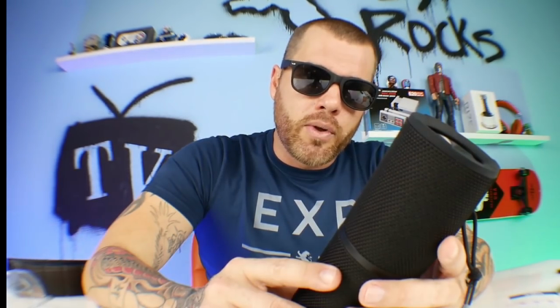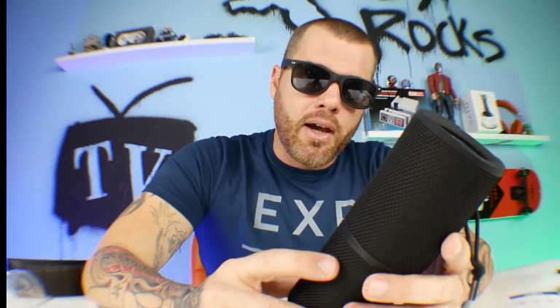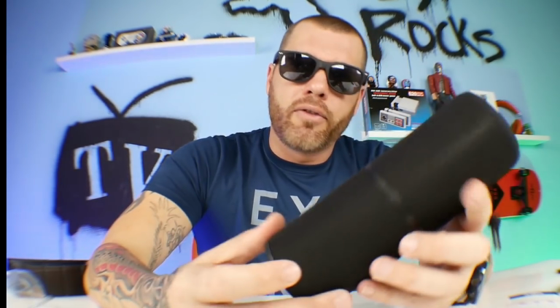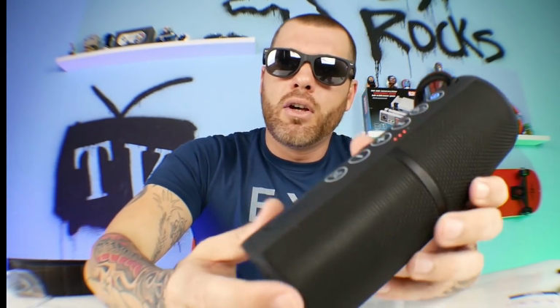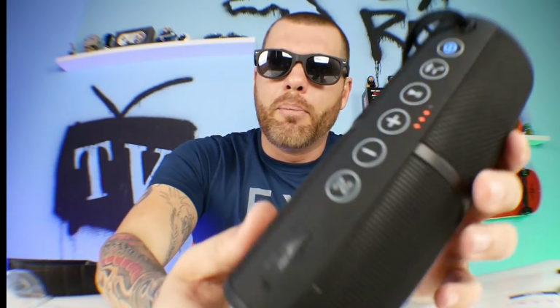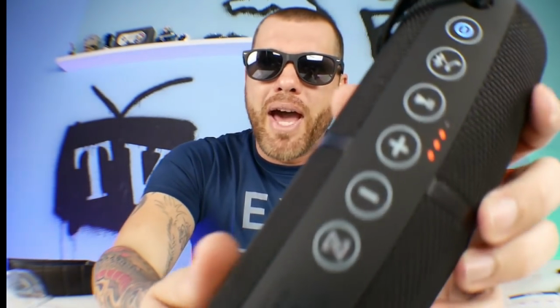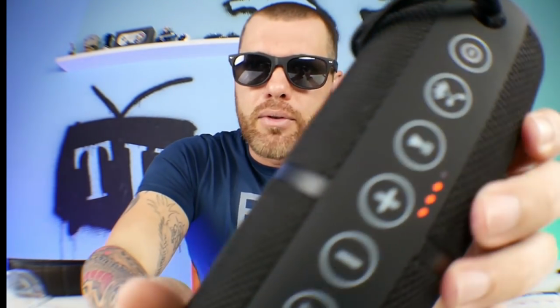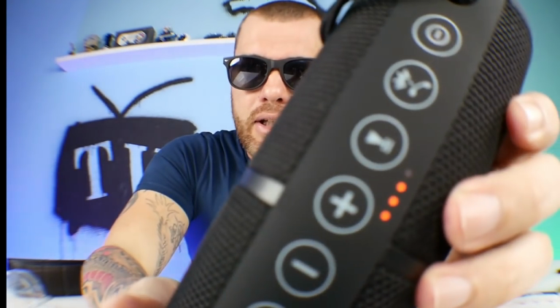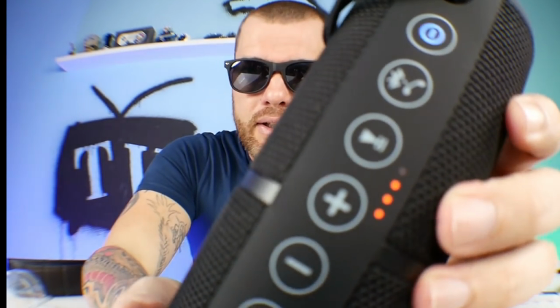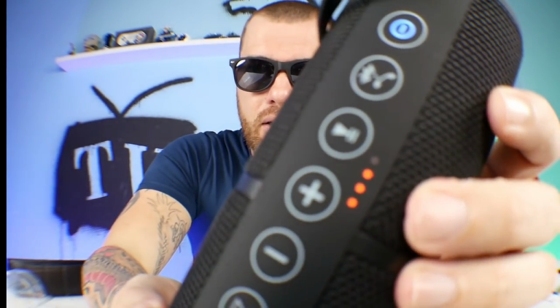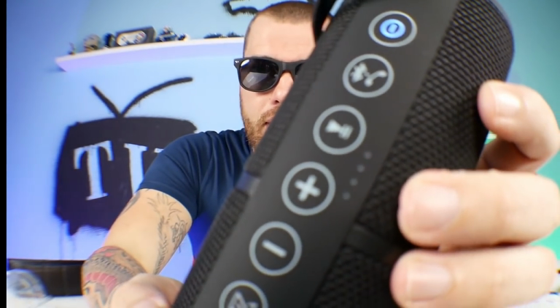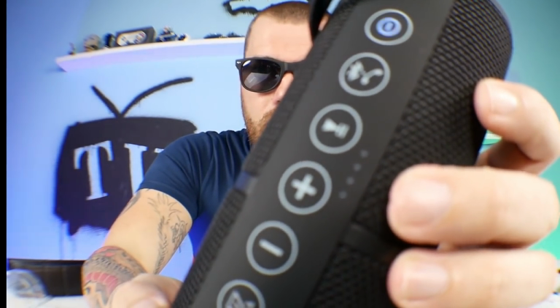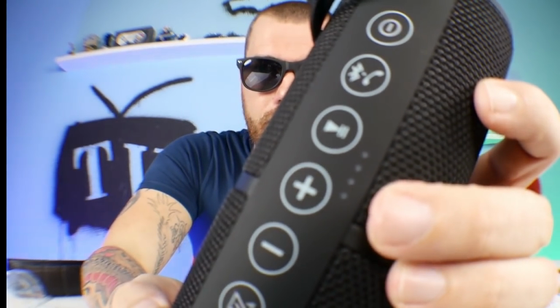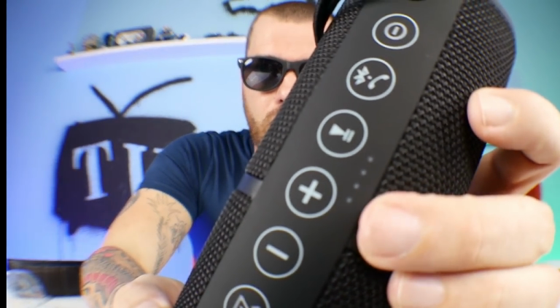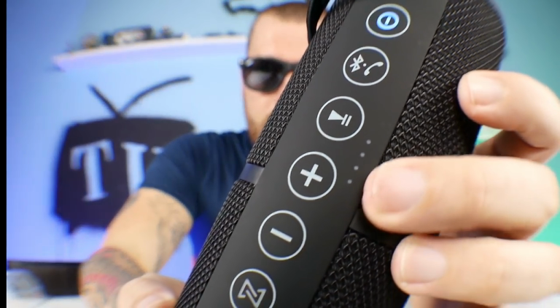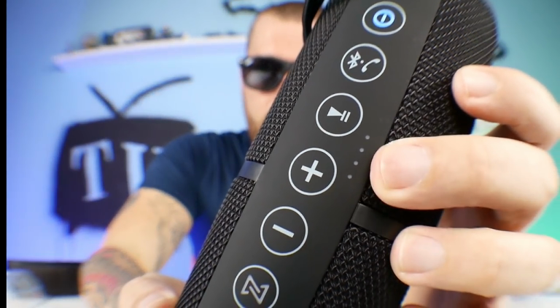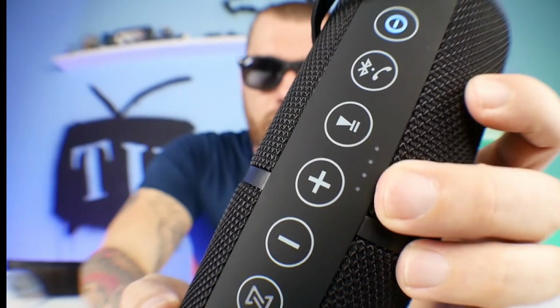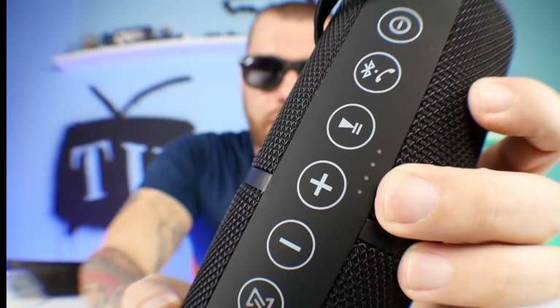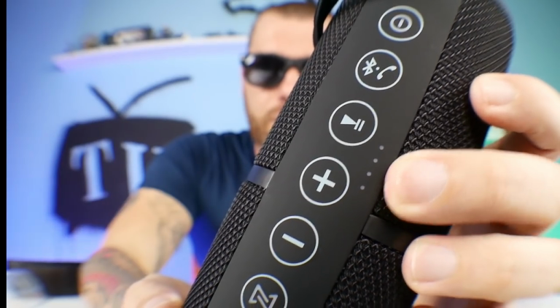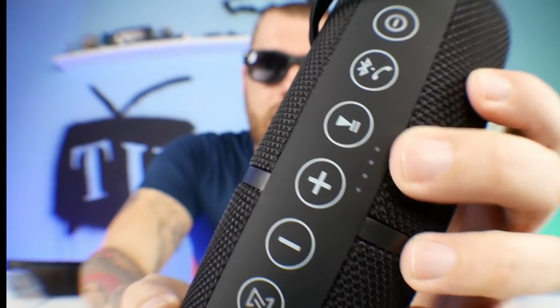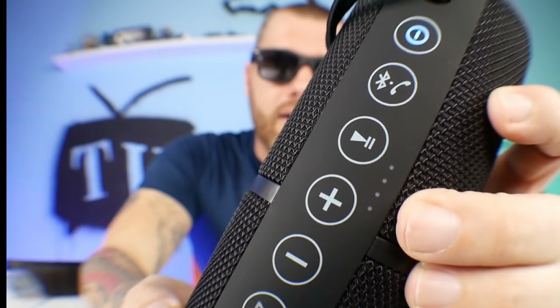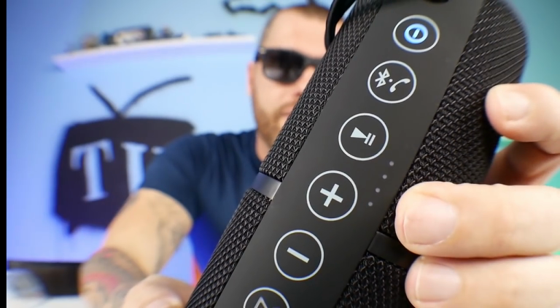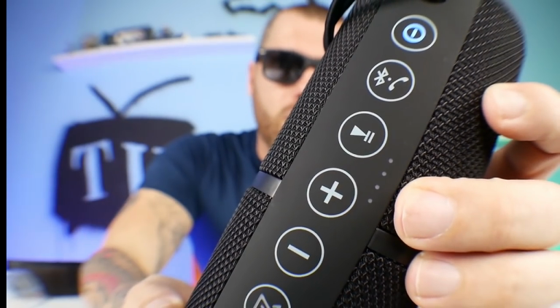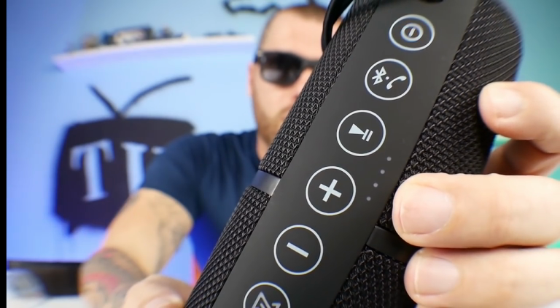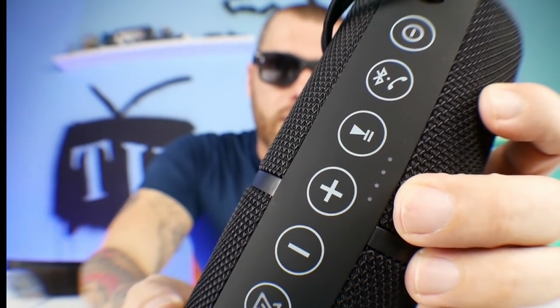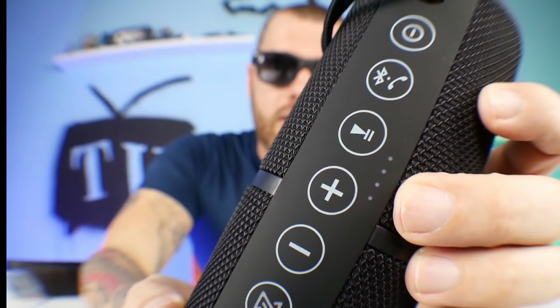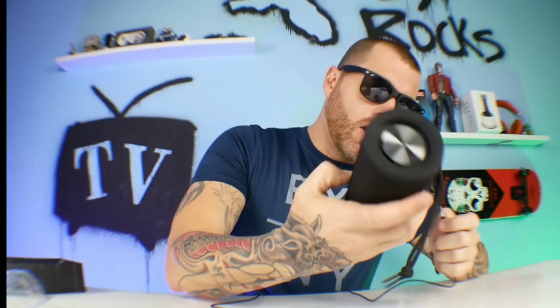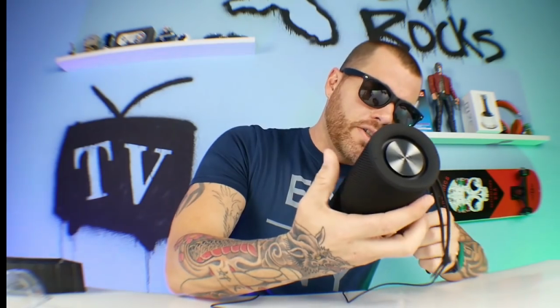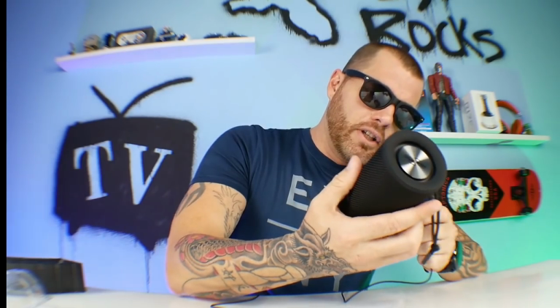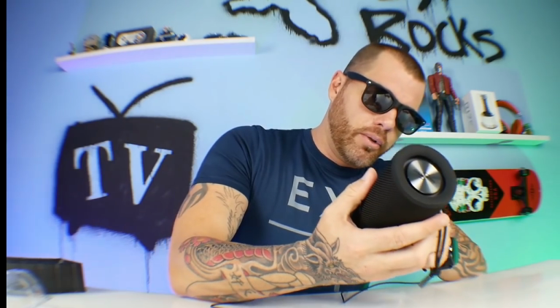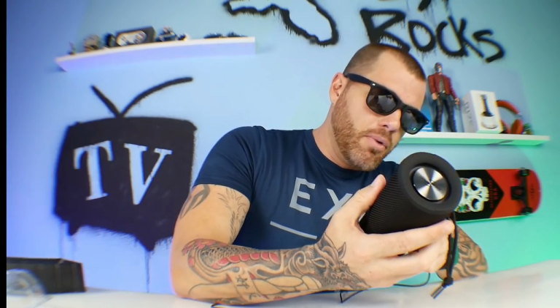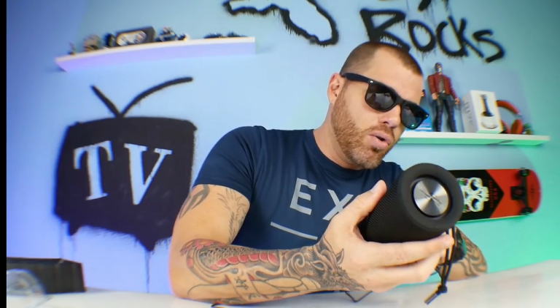We have a battery indicator right here on the front. It showed that three out of four were lit. Auxiliary mode.